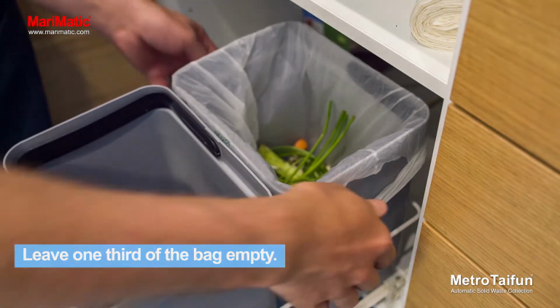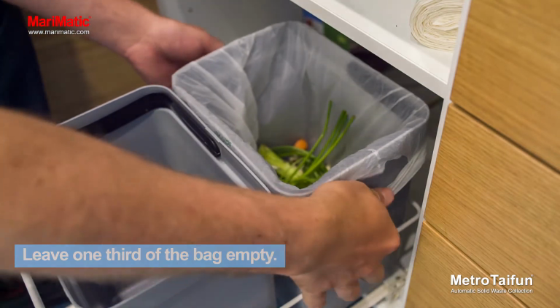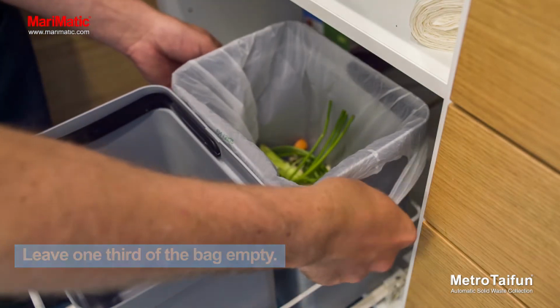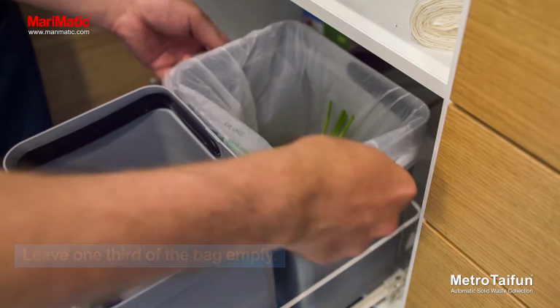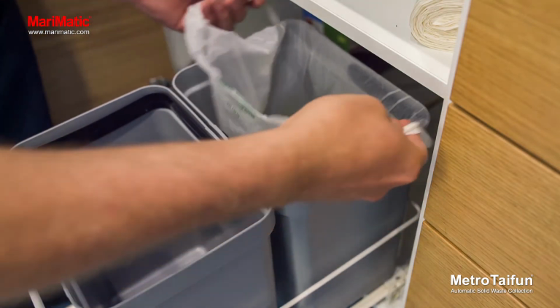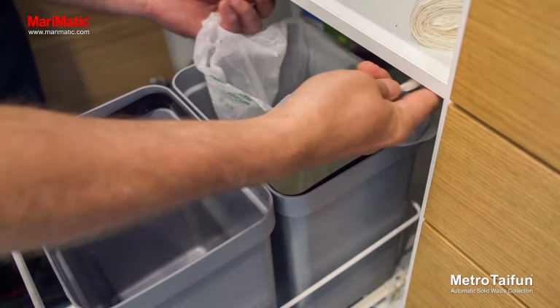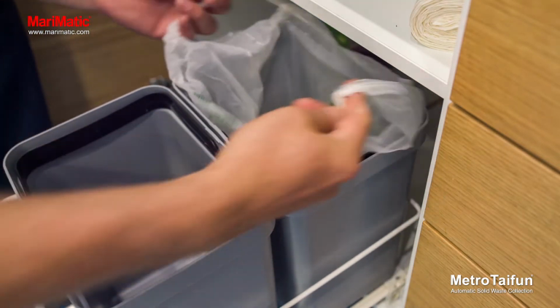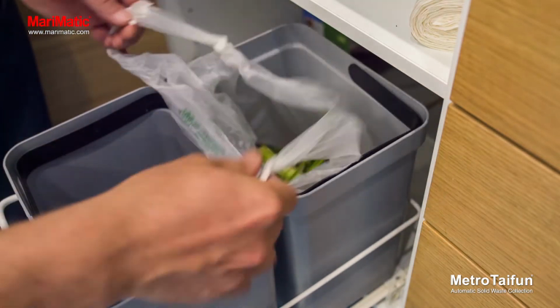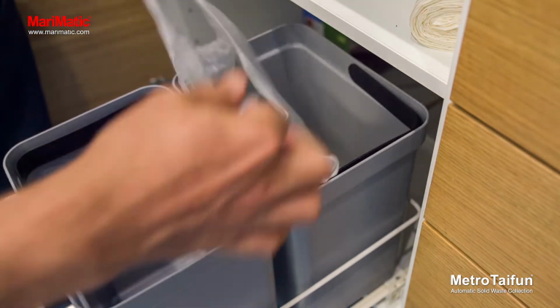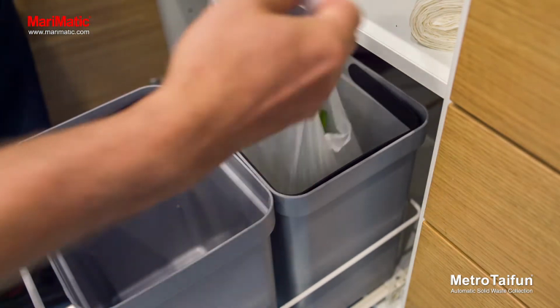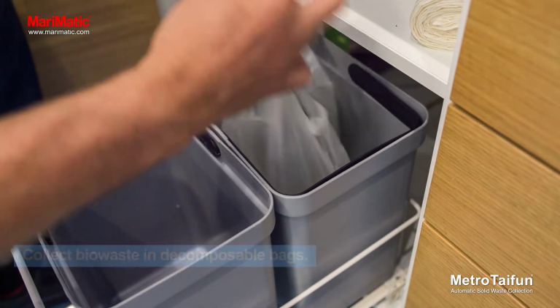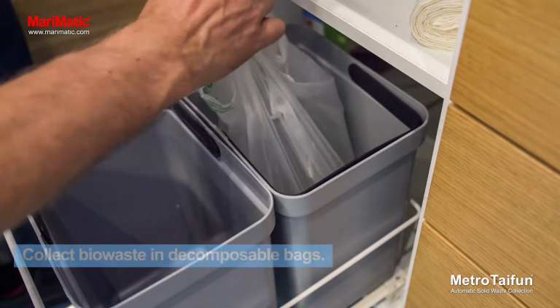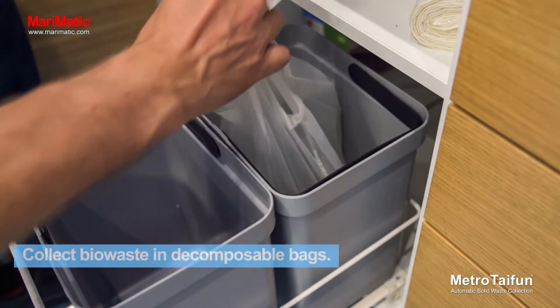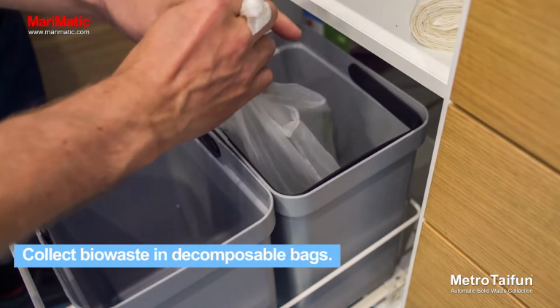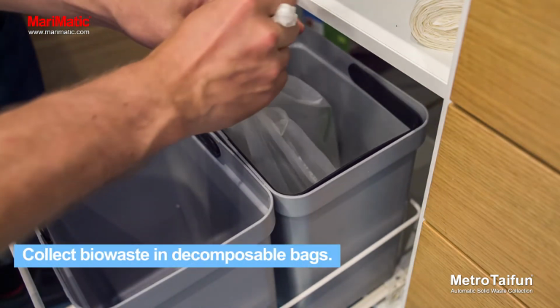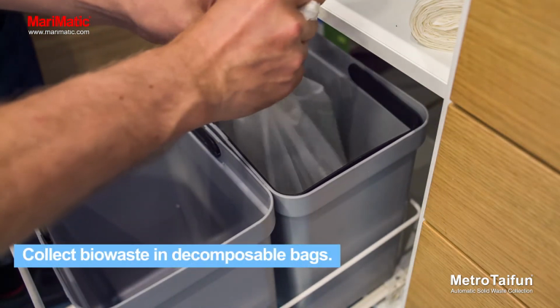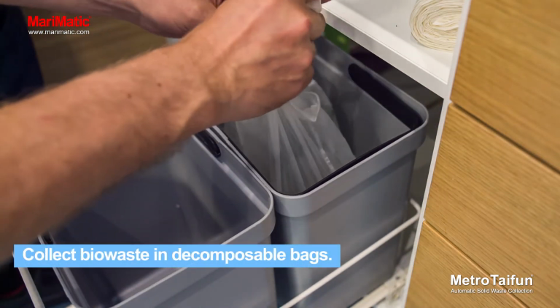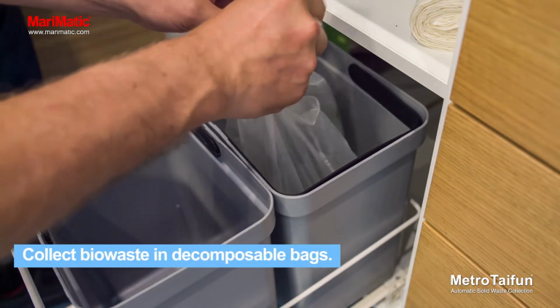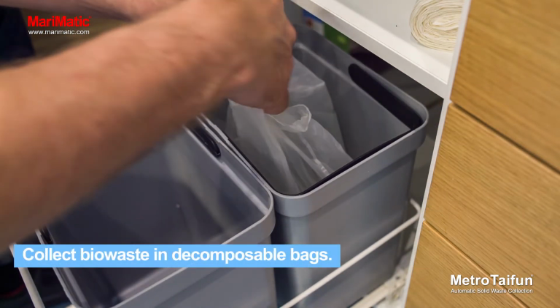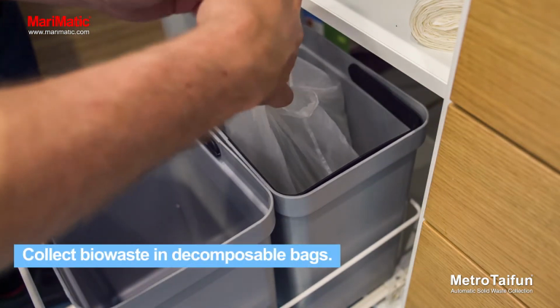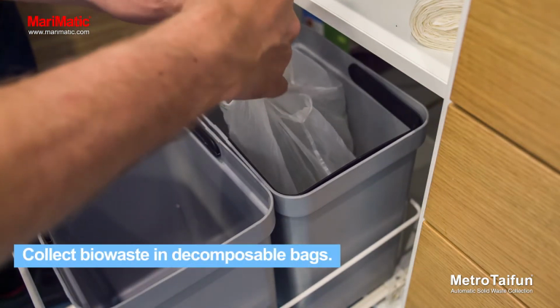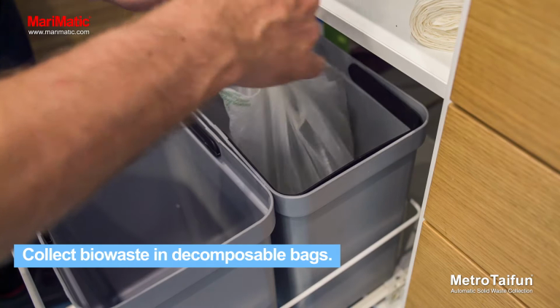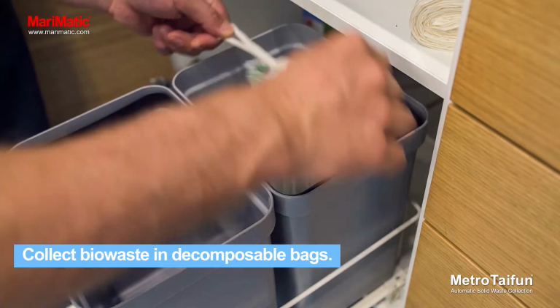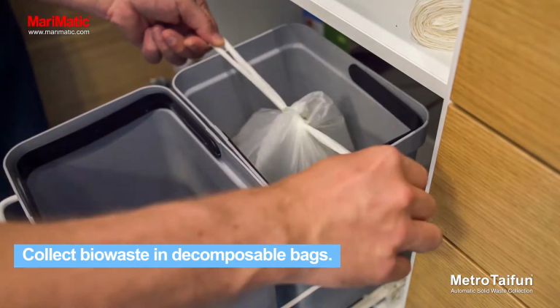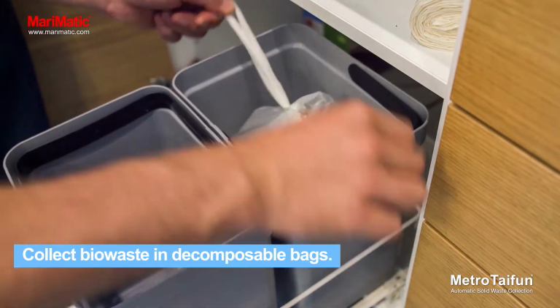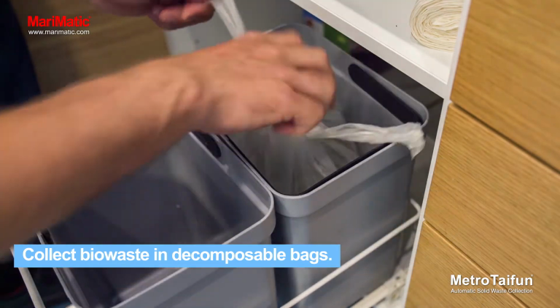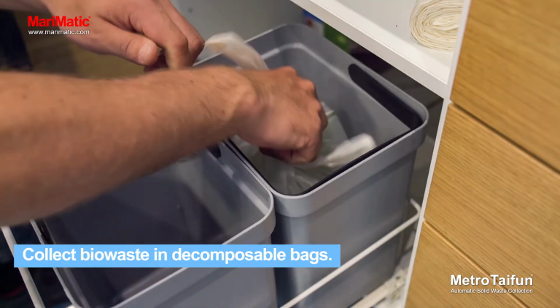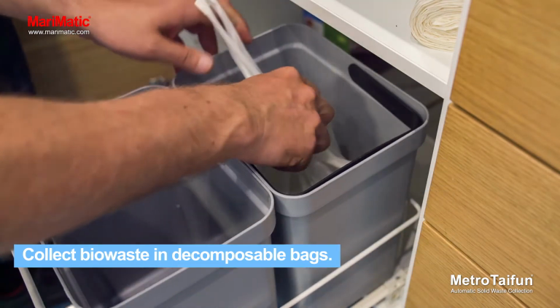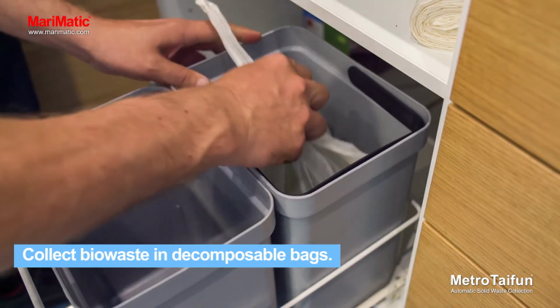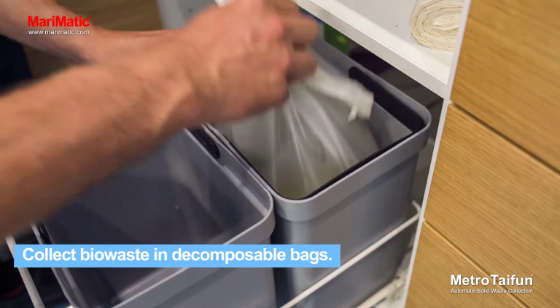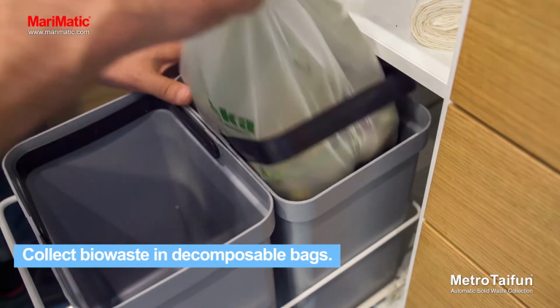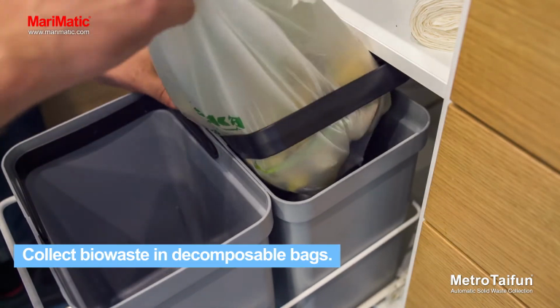Collect bio-waste in decomposable bags. Only put non-liquid waste into the bio-waste.